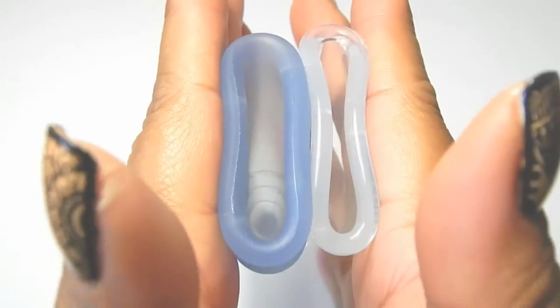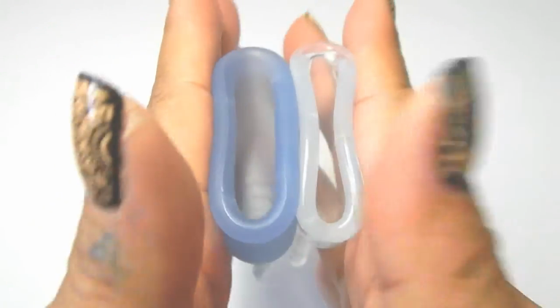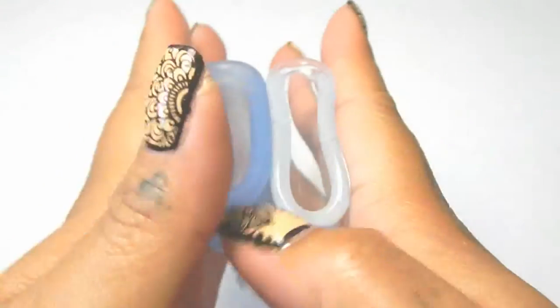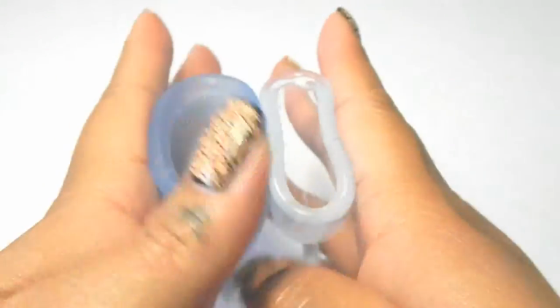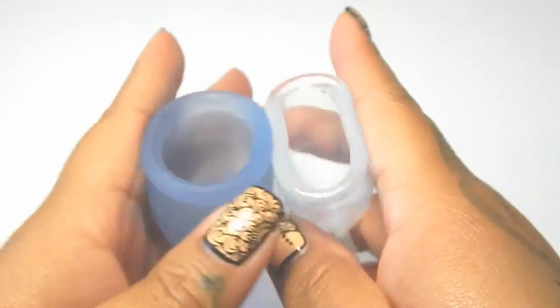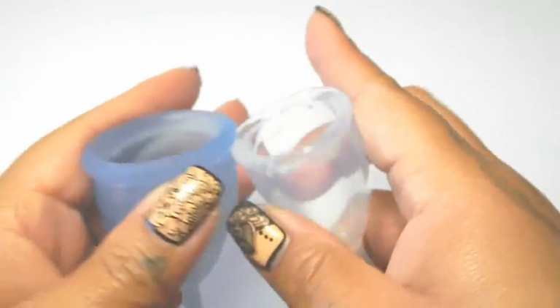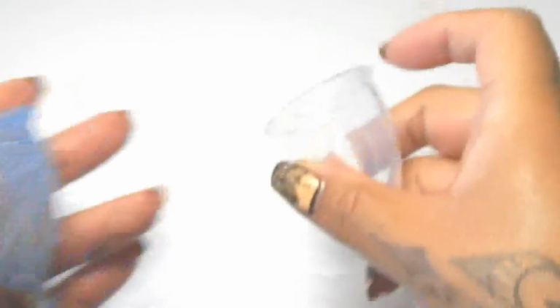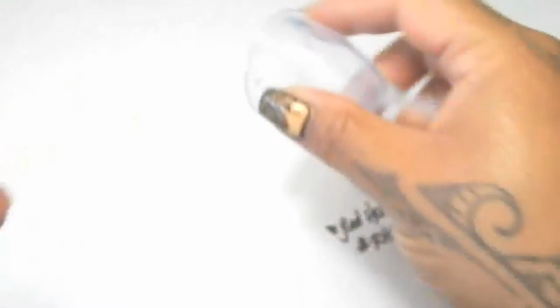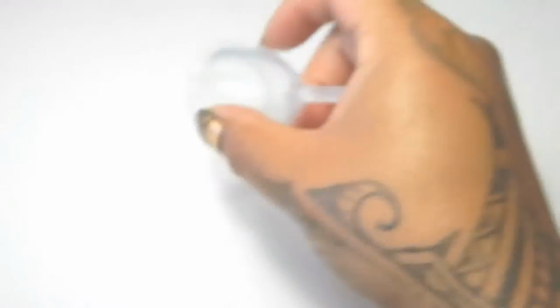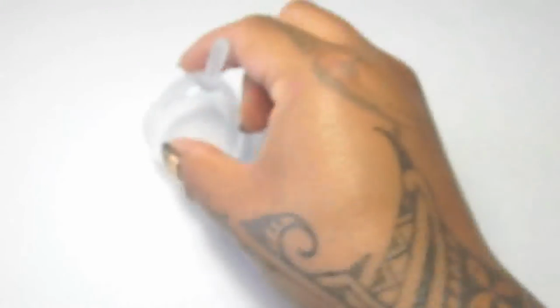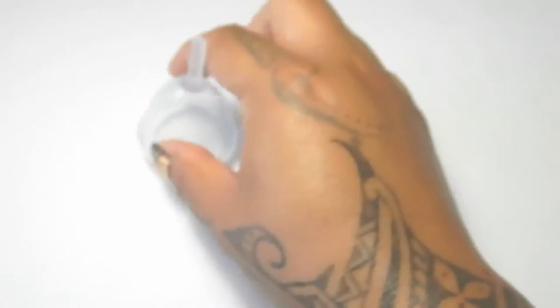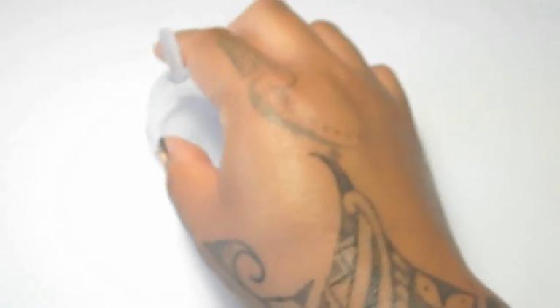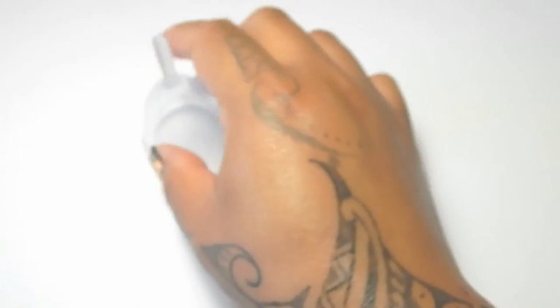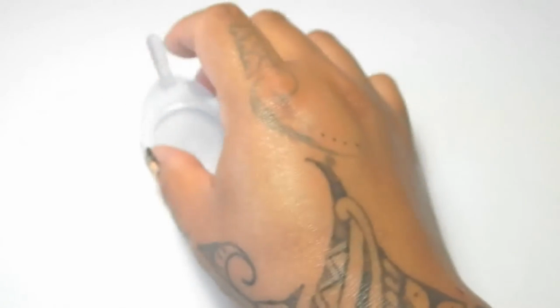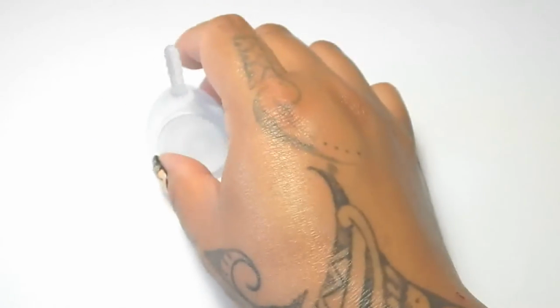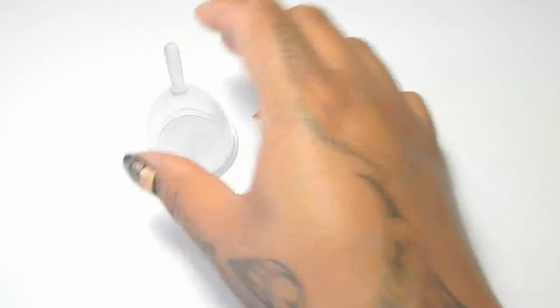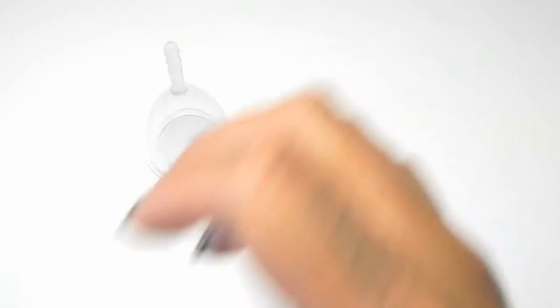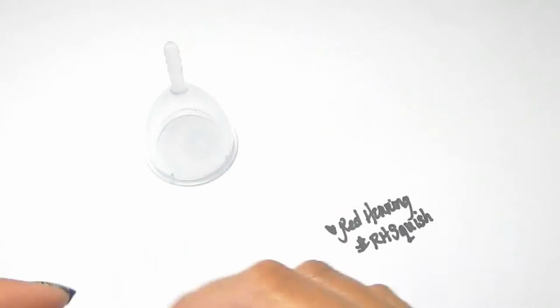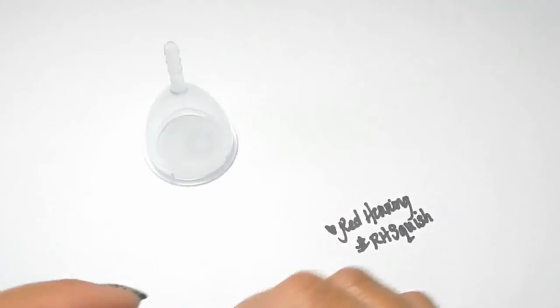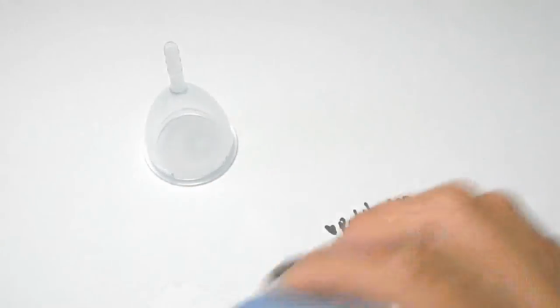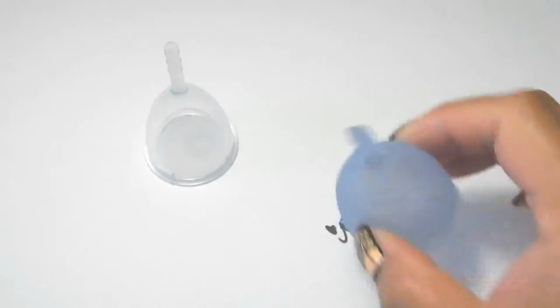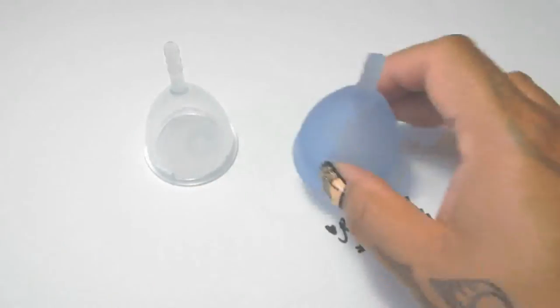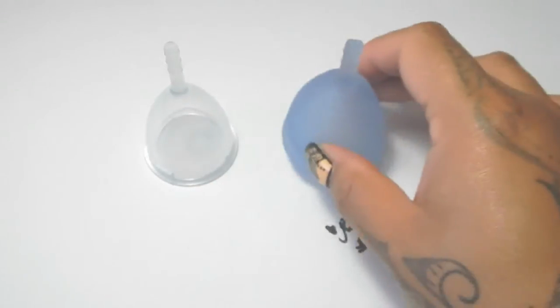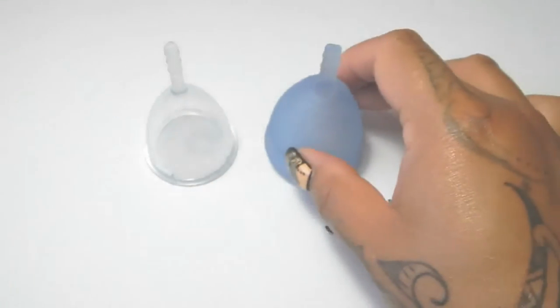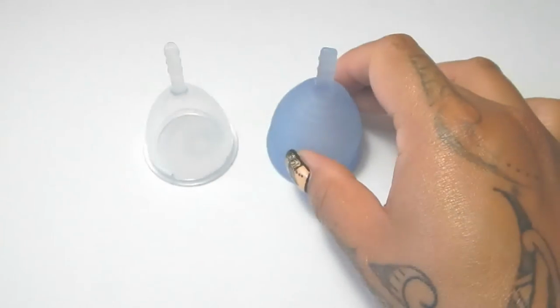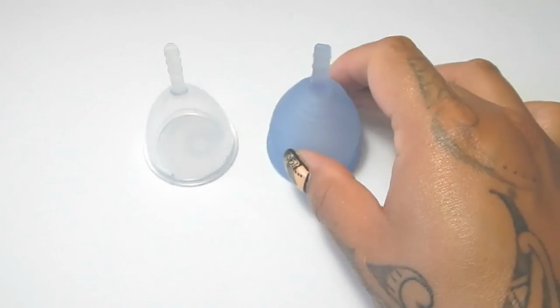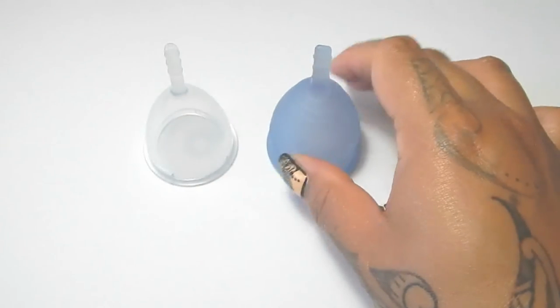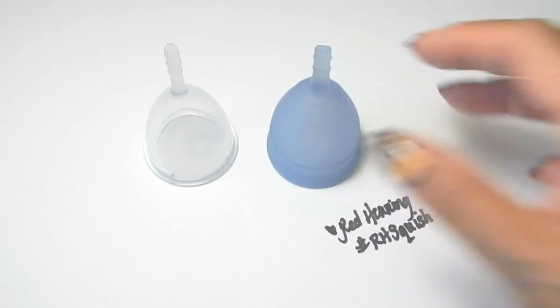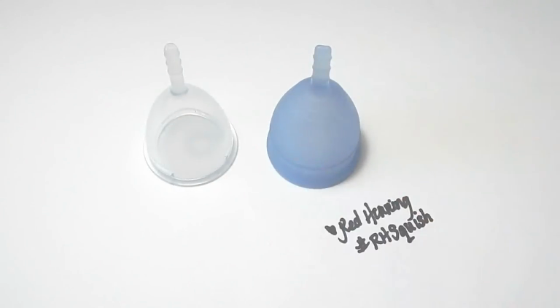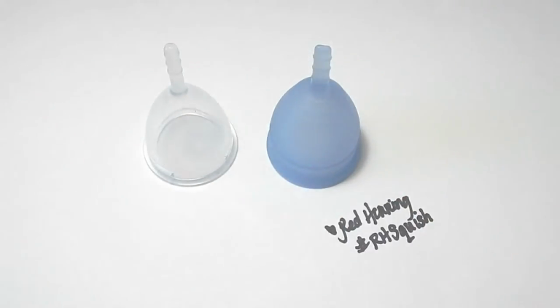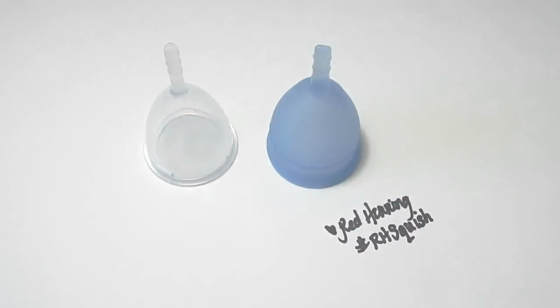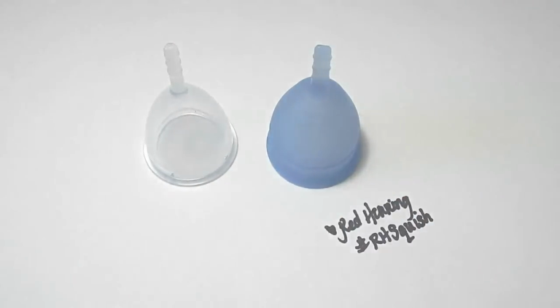And that was the Ooni cup and the Lunette cup, both in a size small.